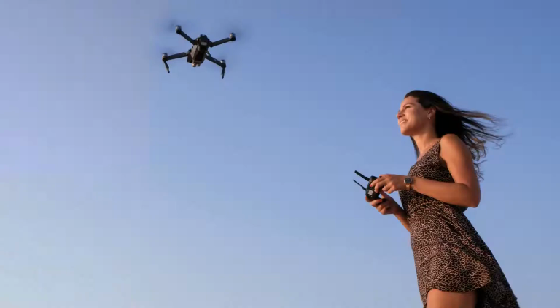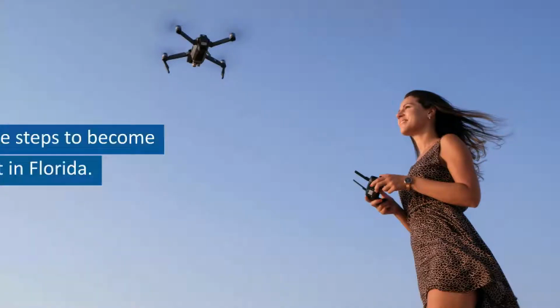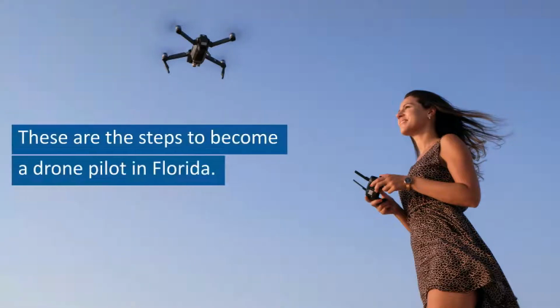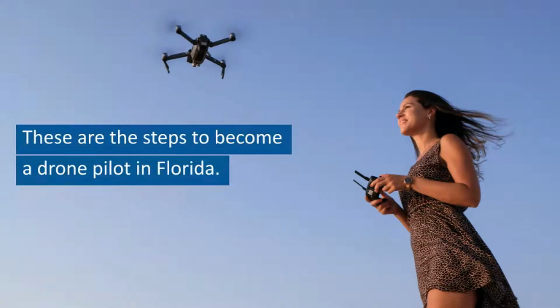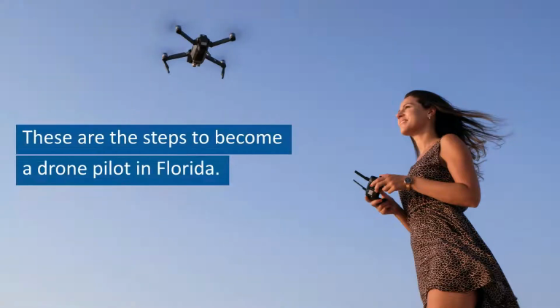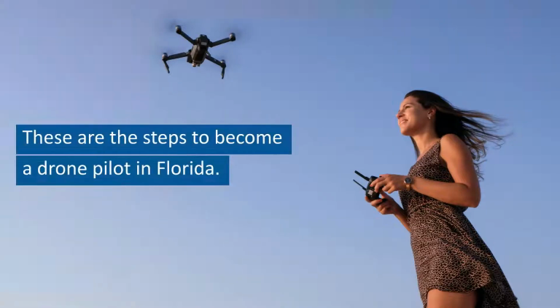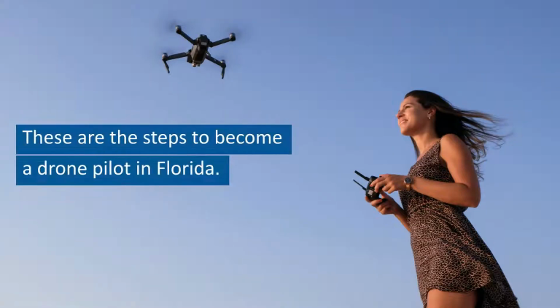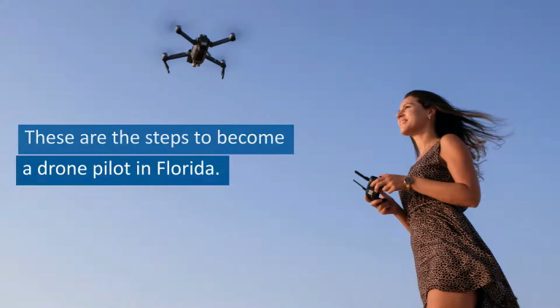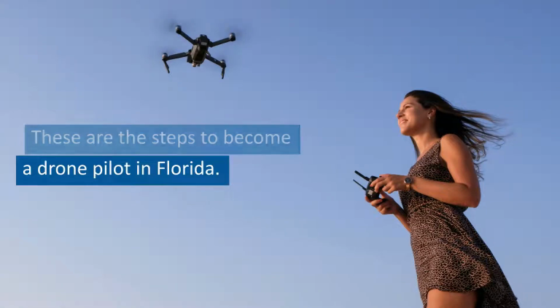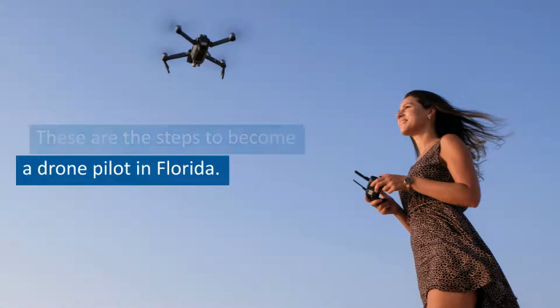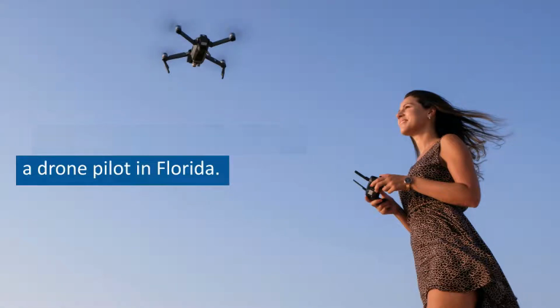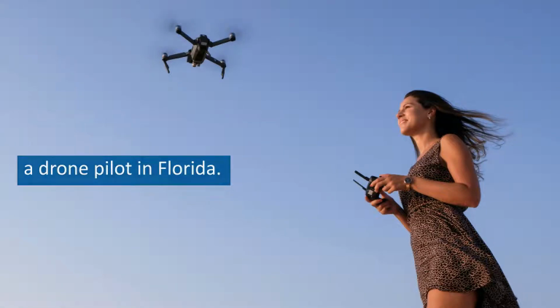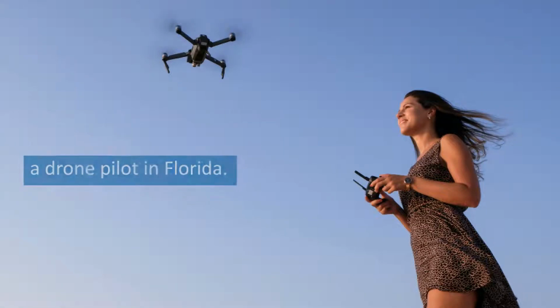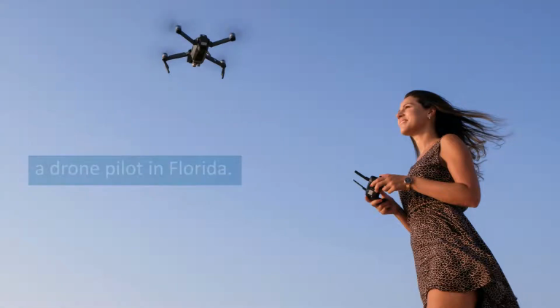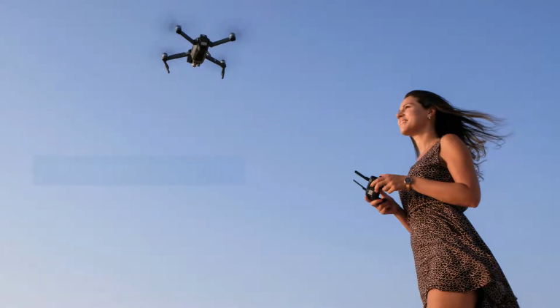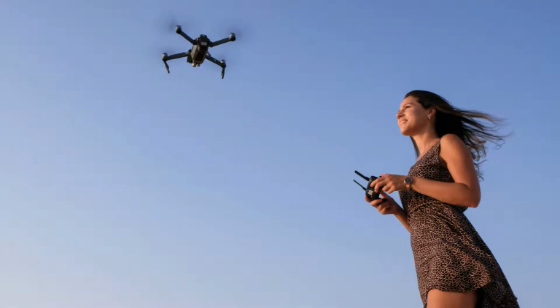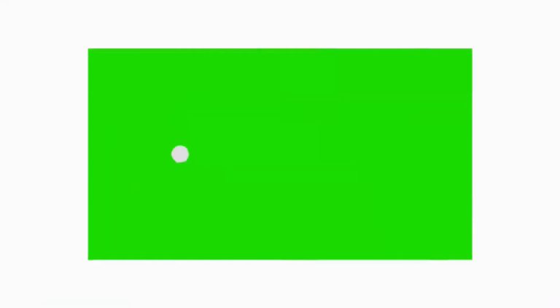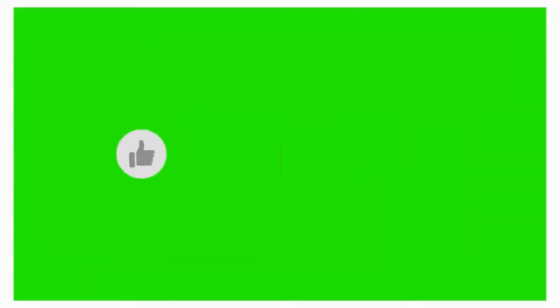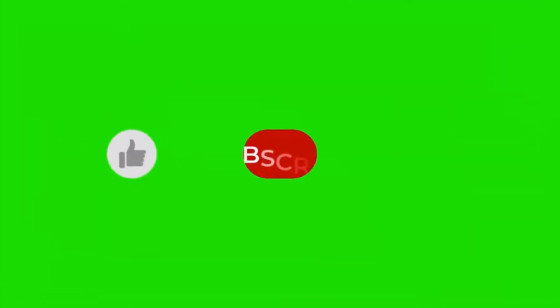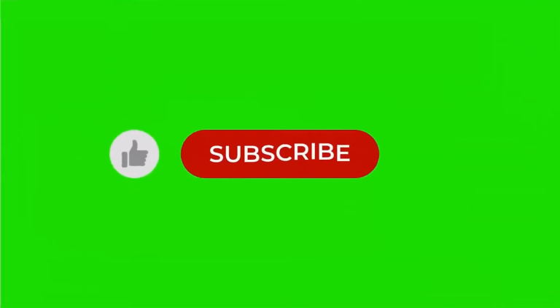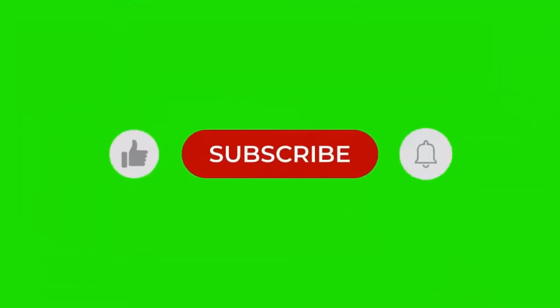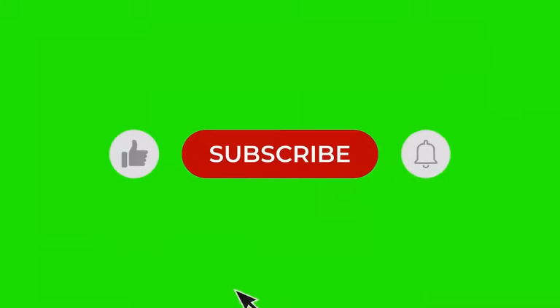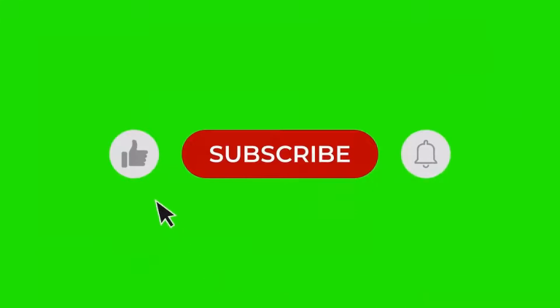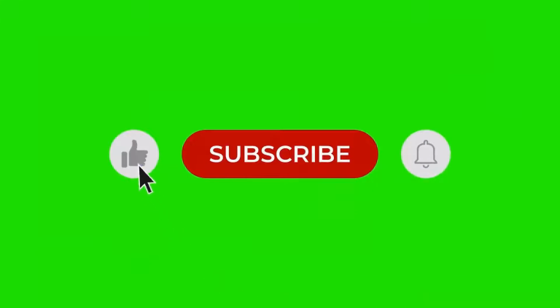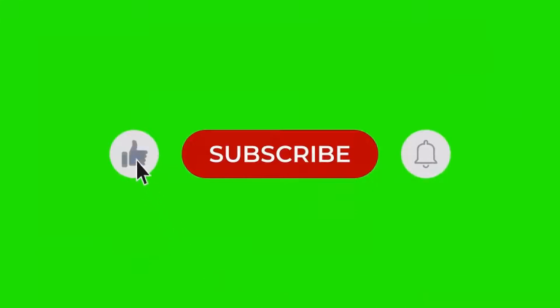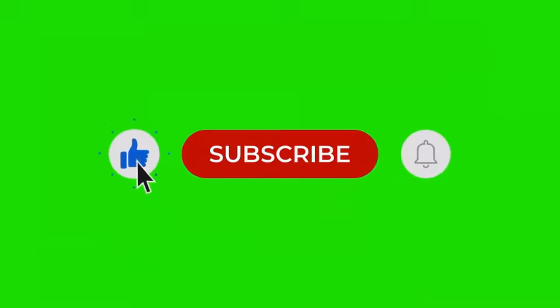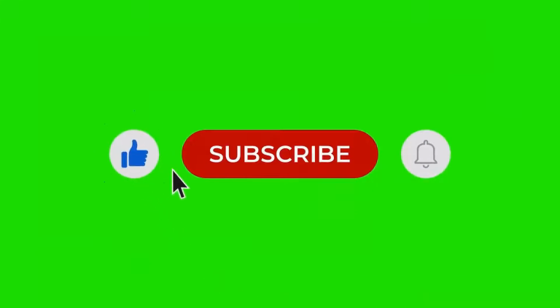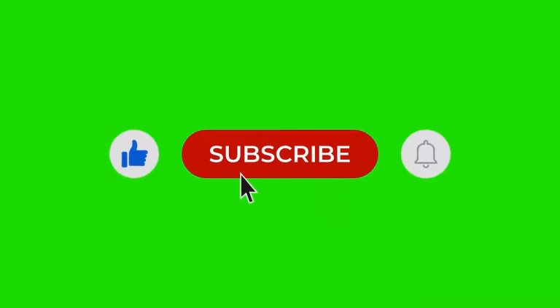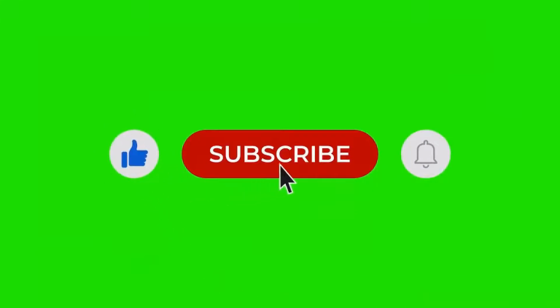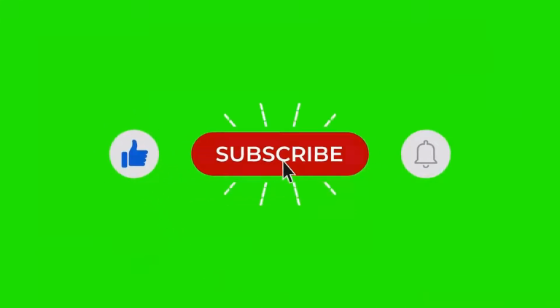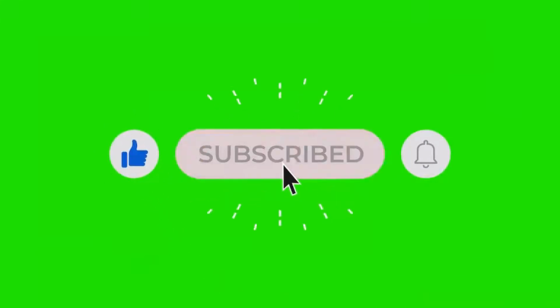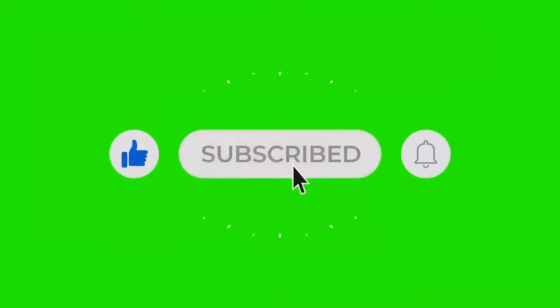These are the steps to become a drone pilot in Florida. Please don't forget to like this video and subscribe to our channel.